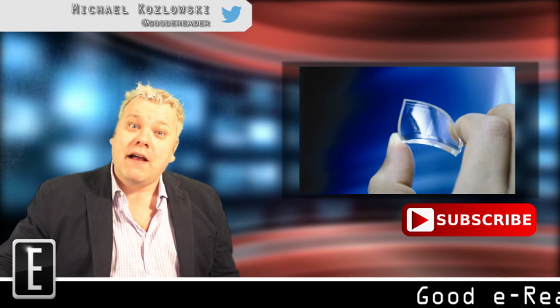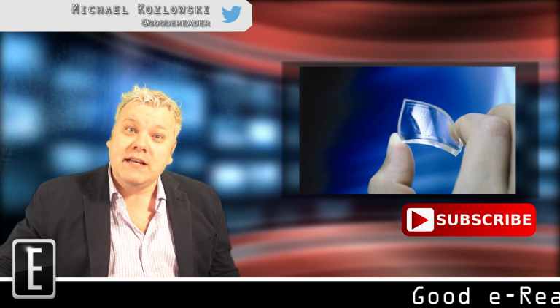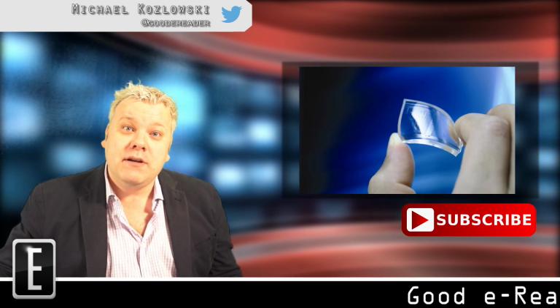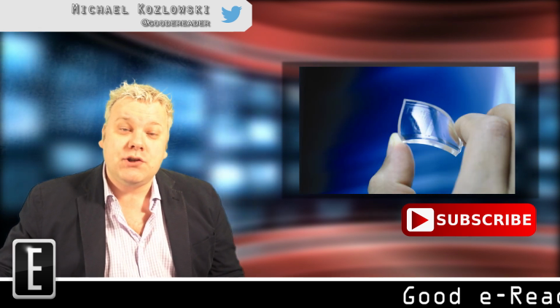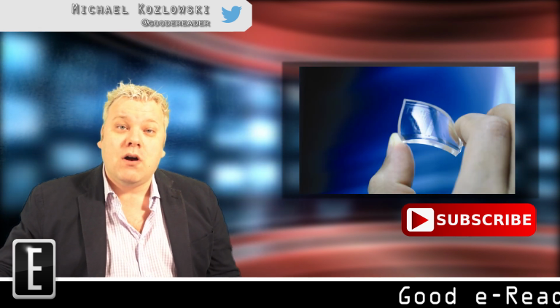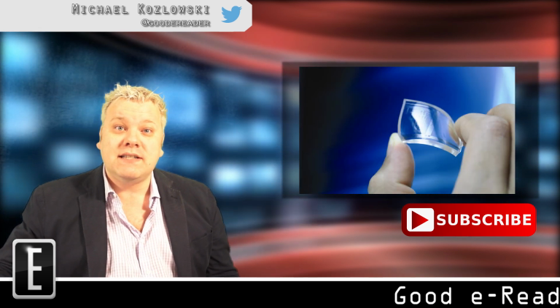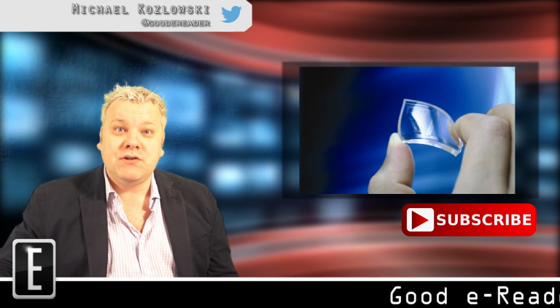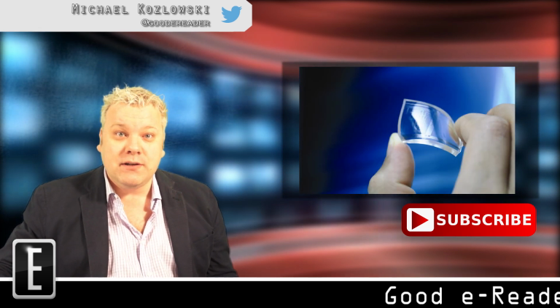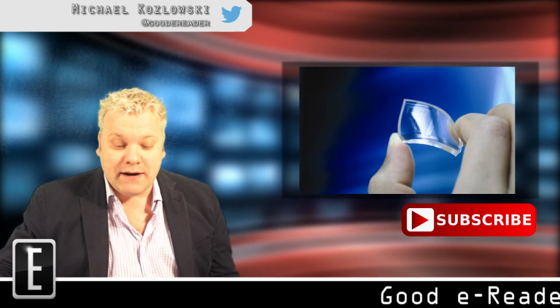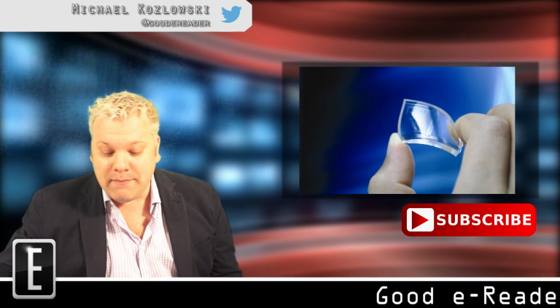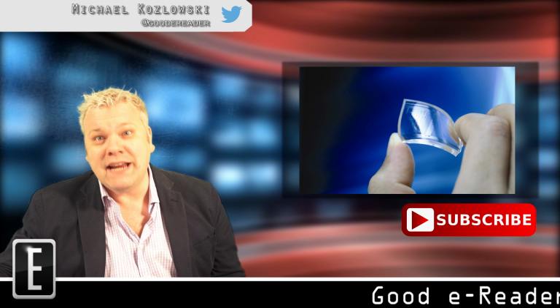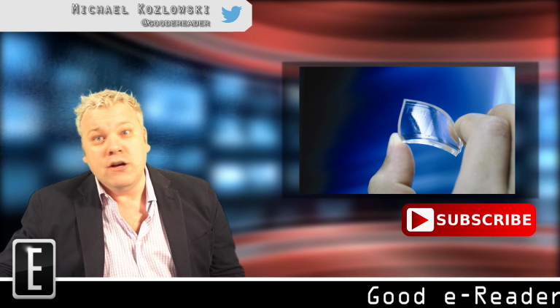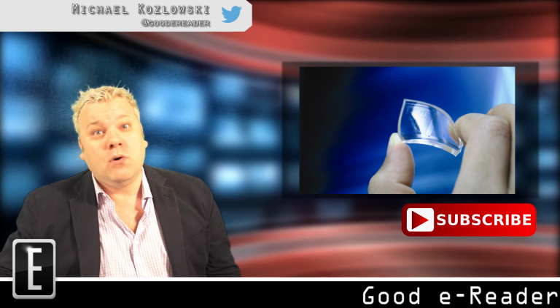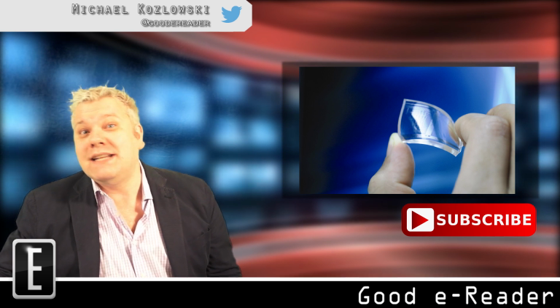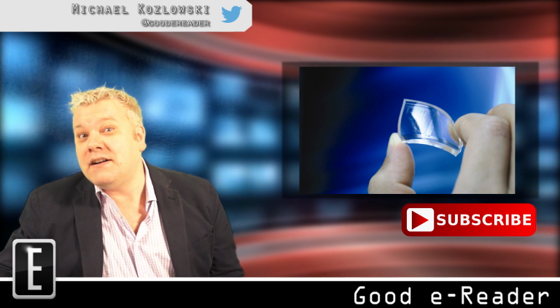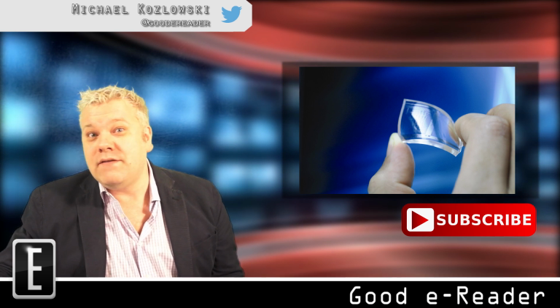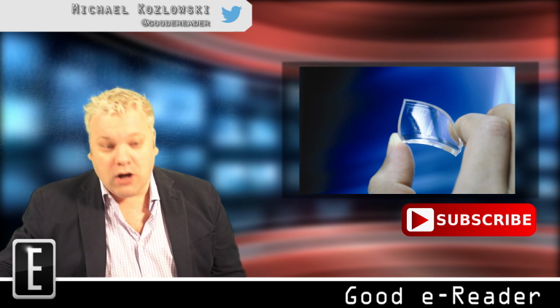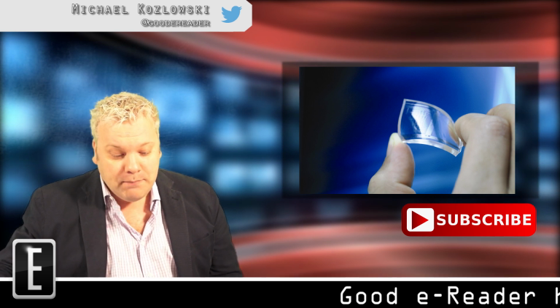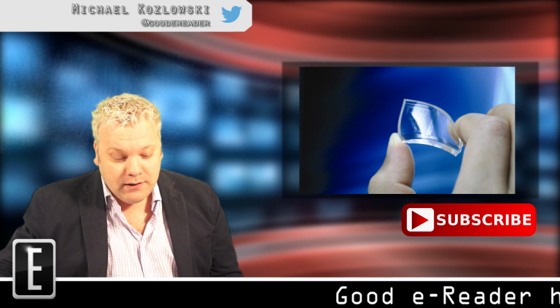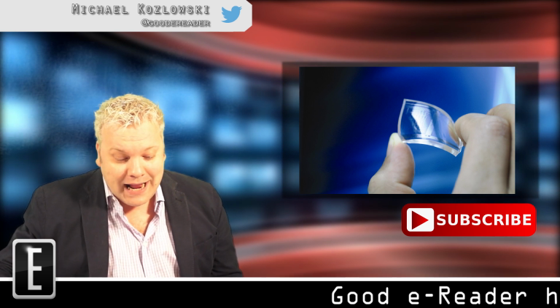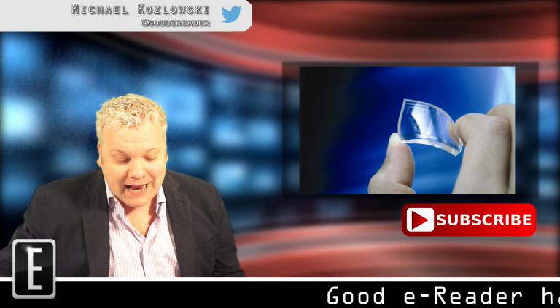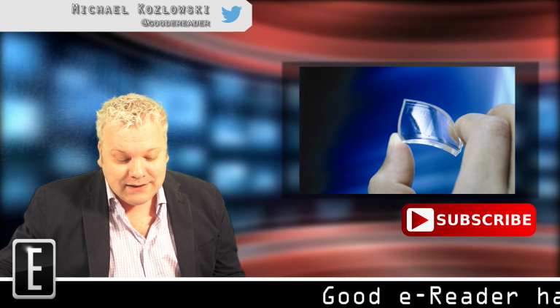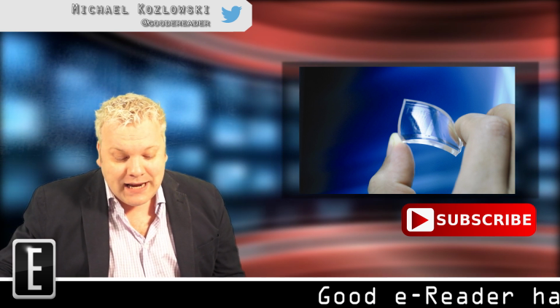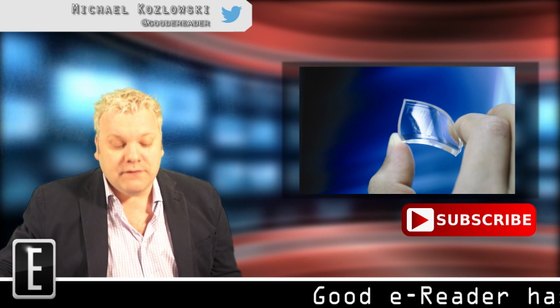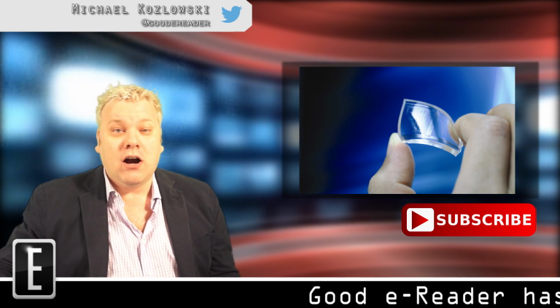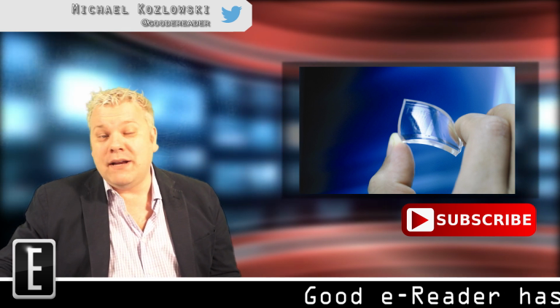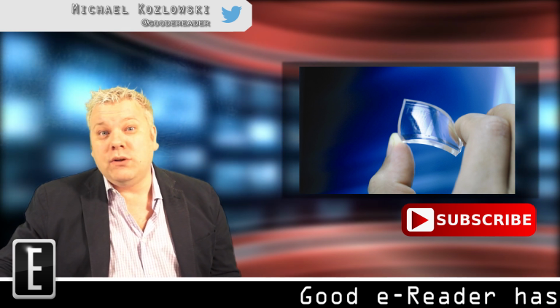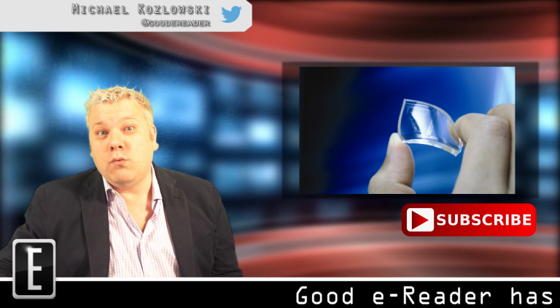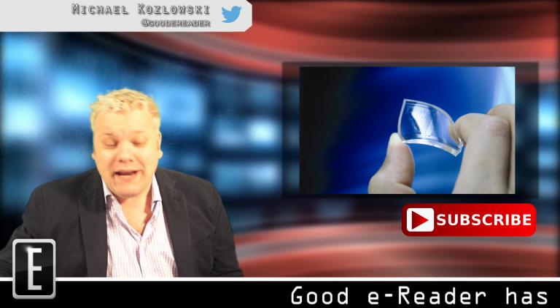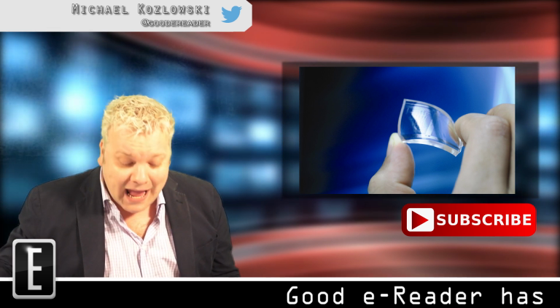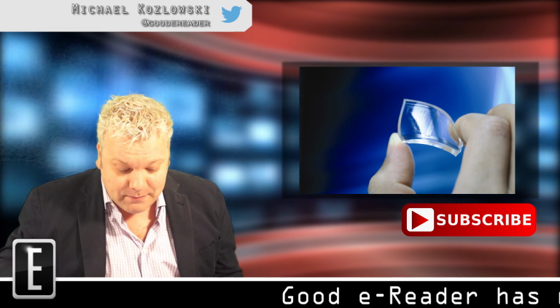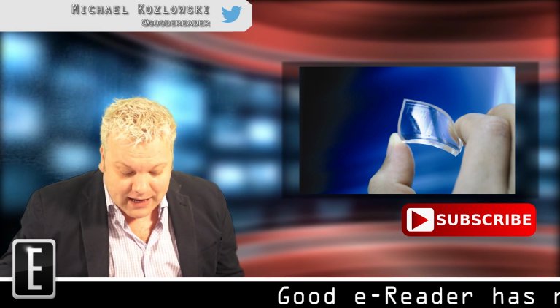Graphene is one of the strongest materials ever made, more conductive than copper, and has a layer of carbon only one atom thick.